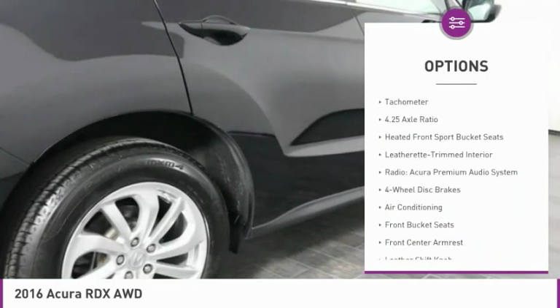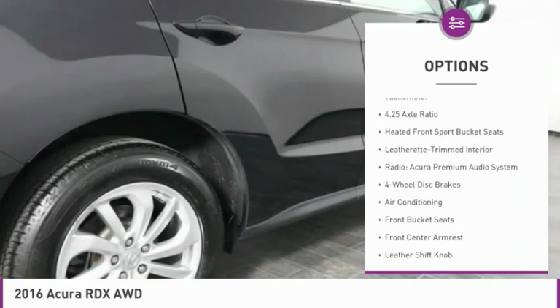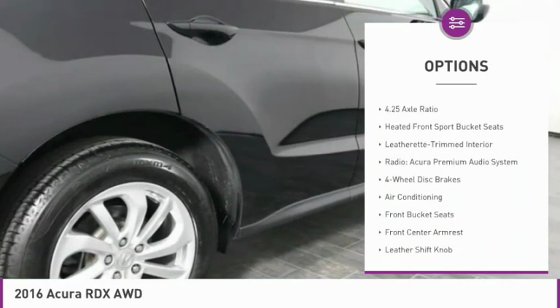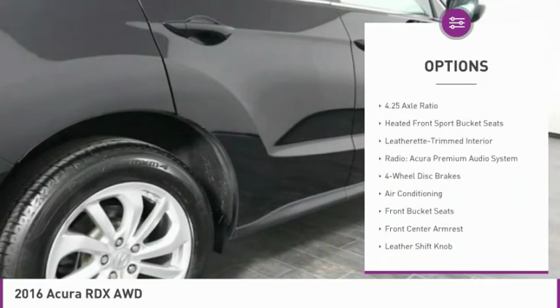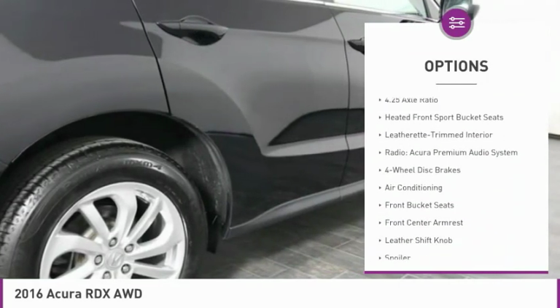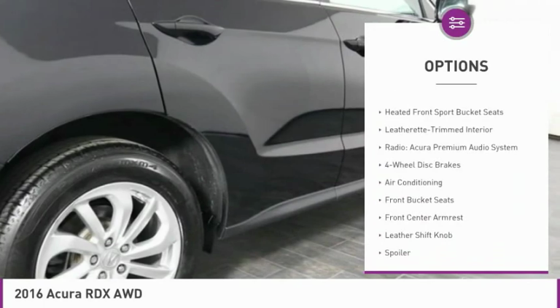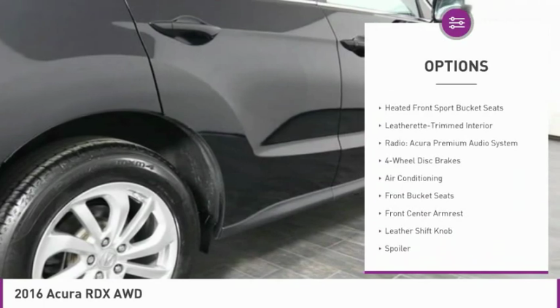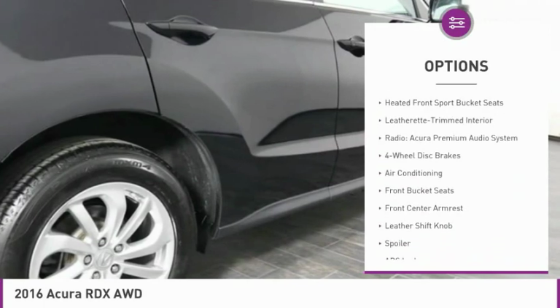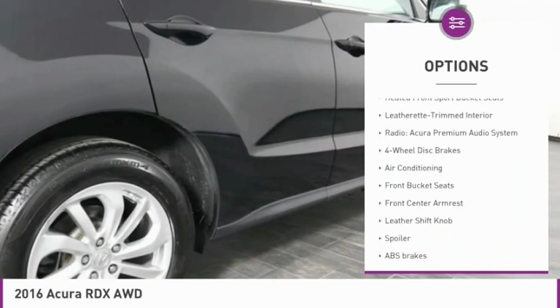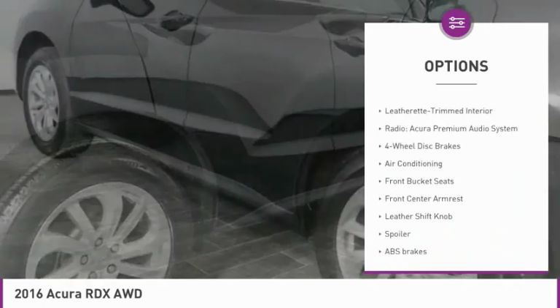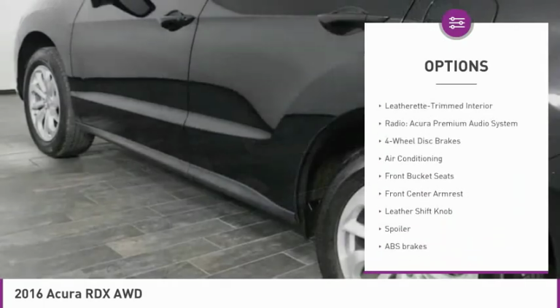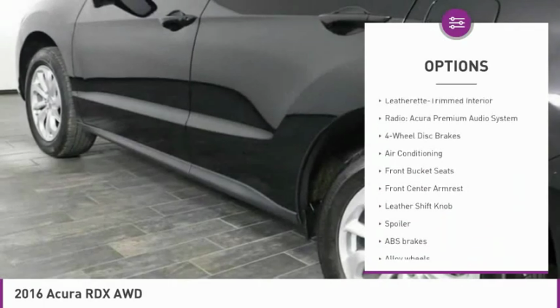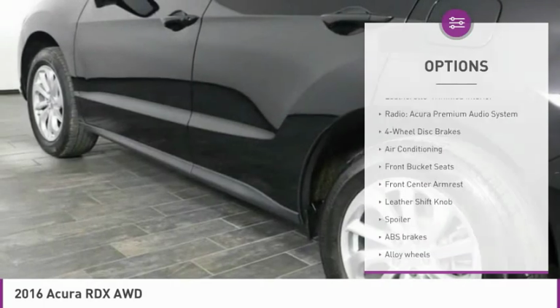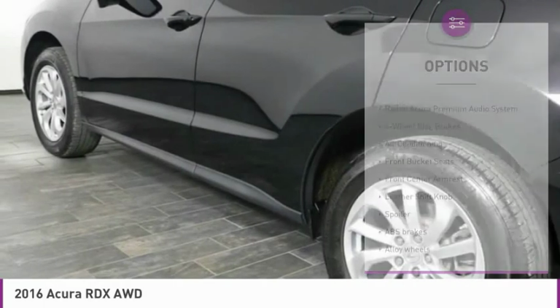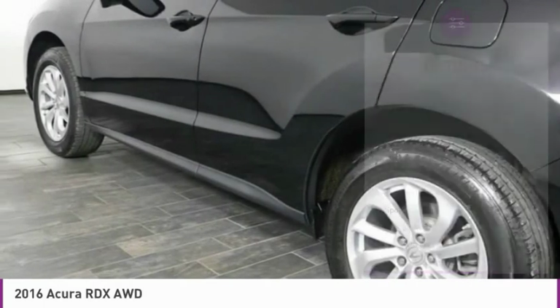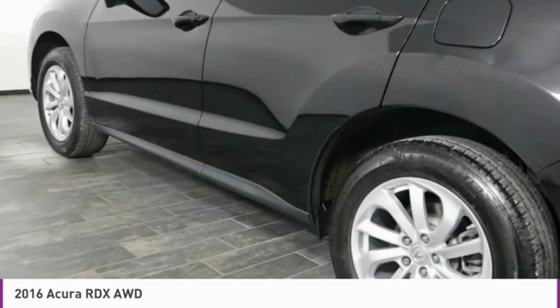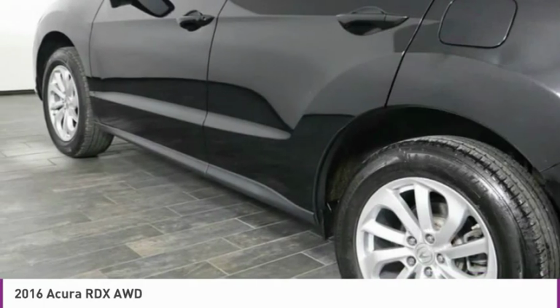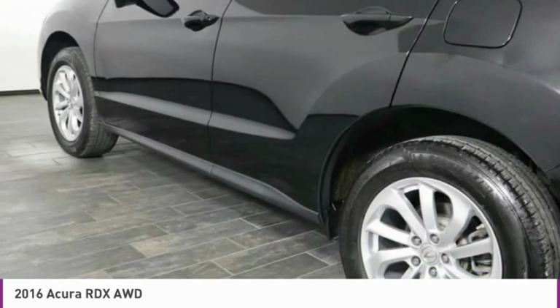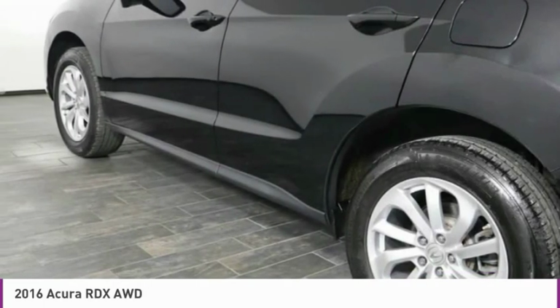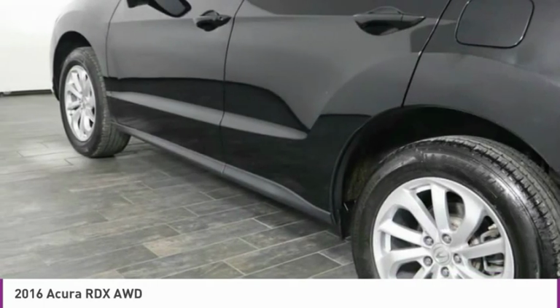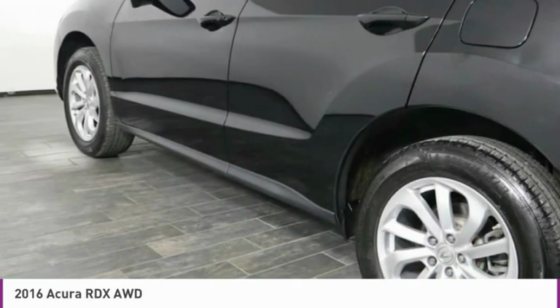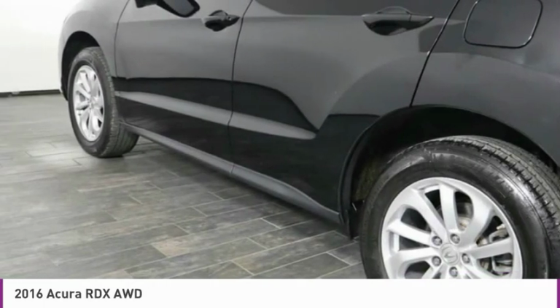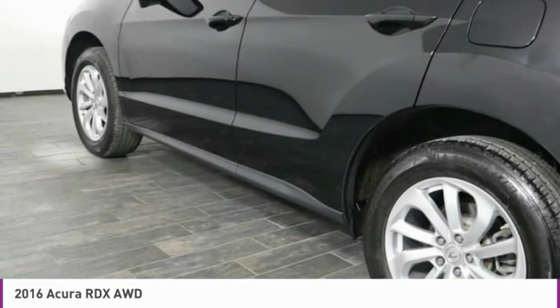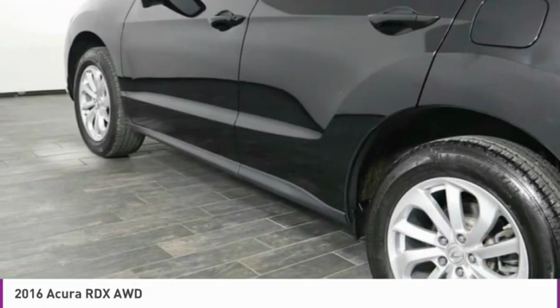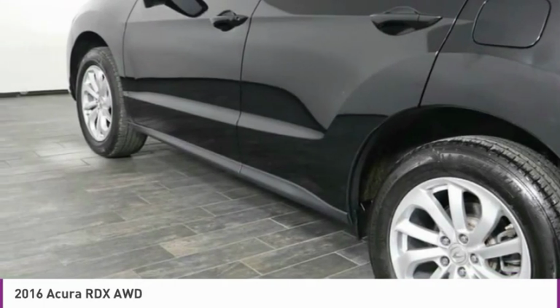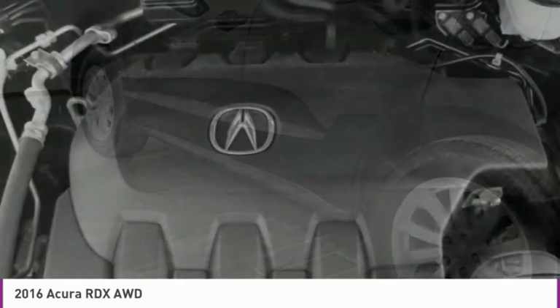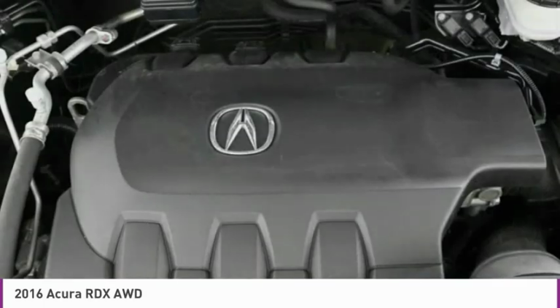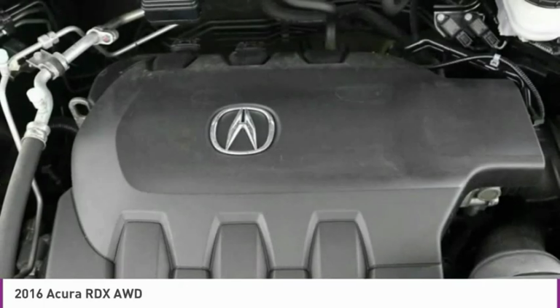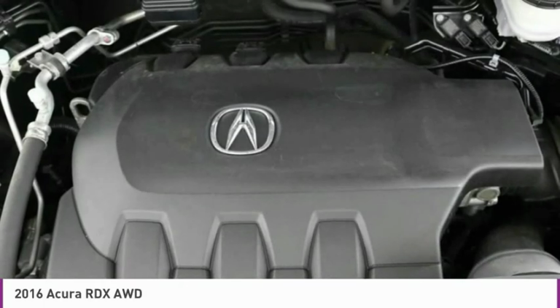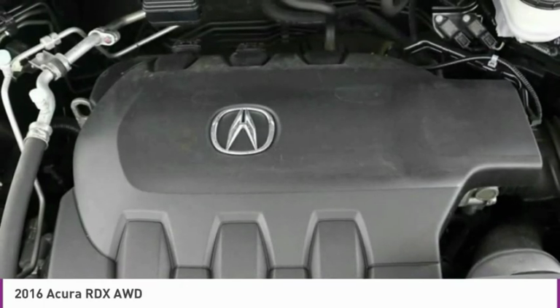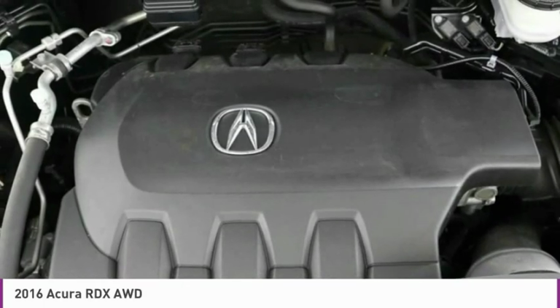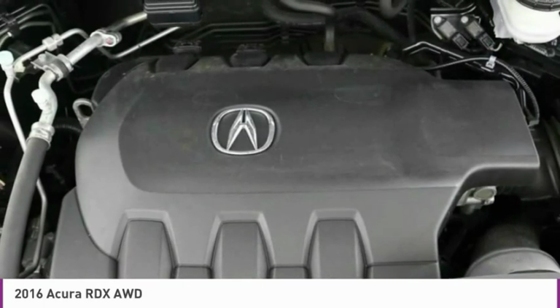Four-wheel disc brakes, low tire pressure warning, power windows, power steering, tachometer.